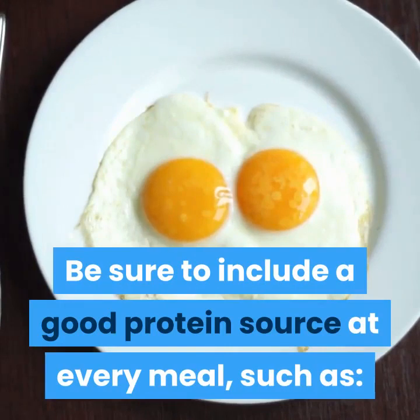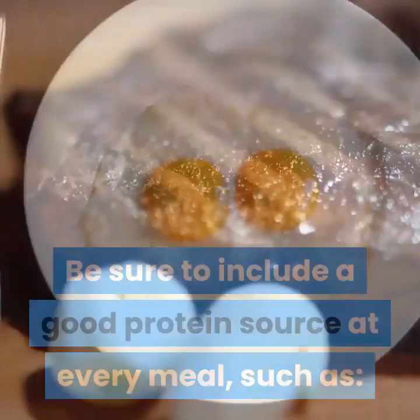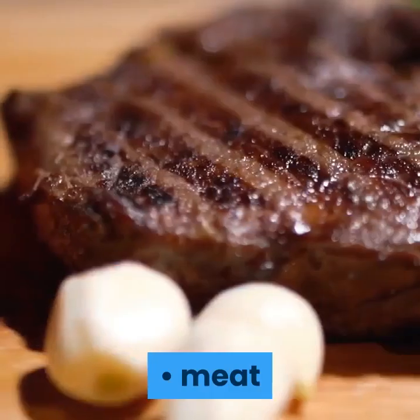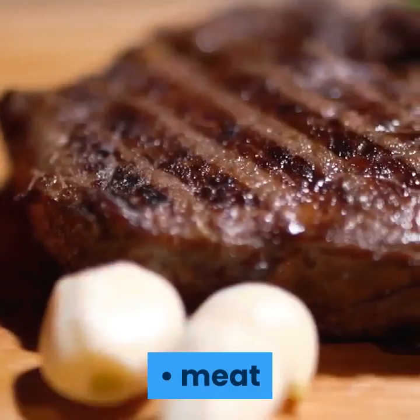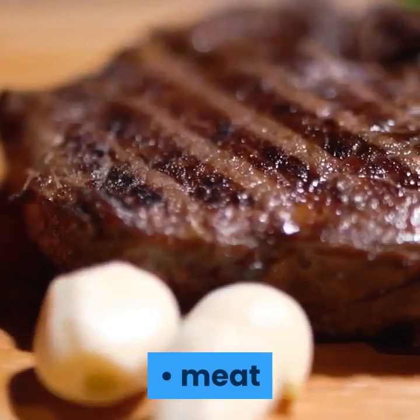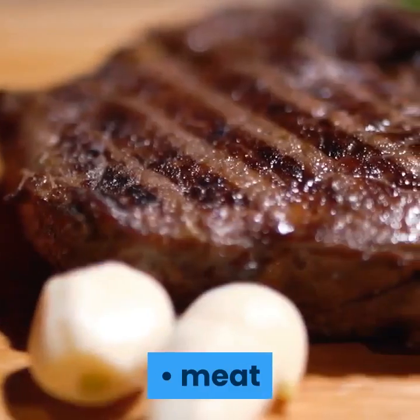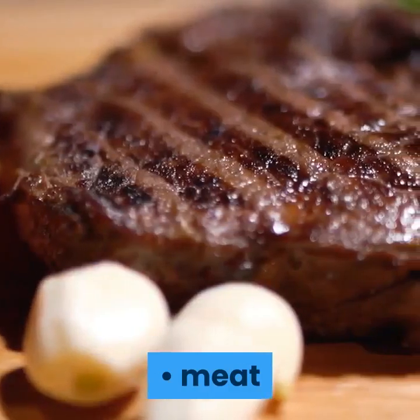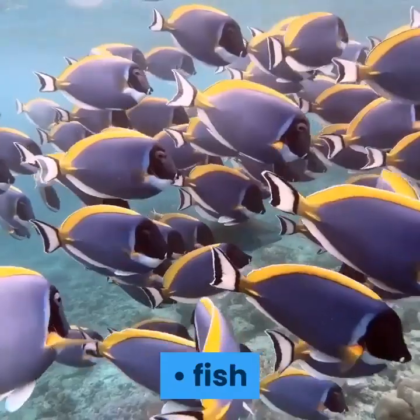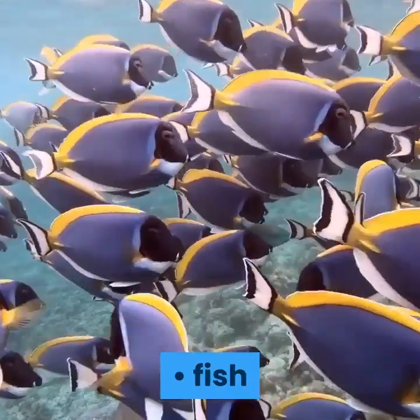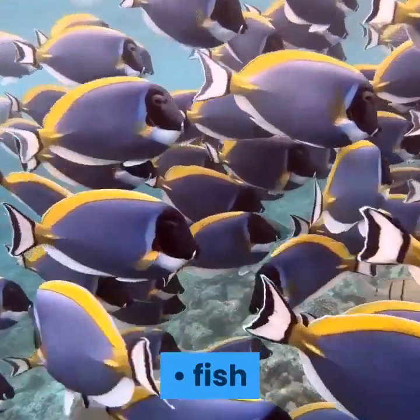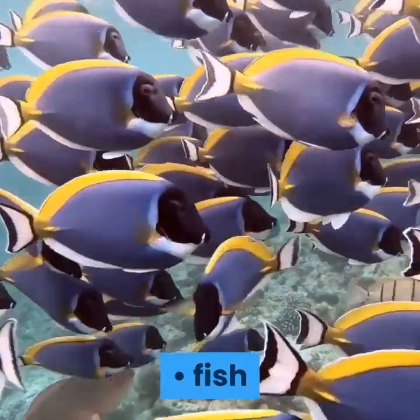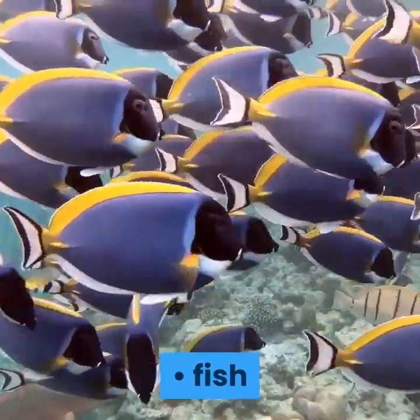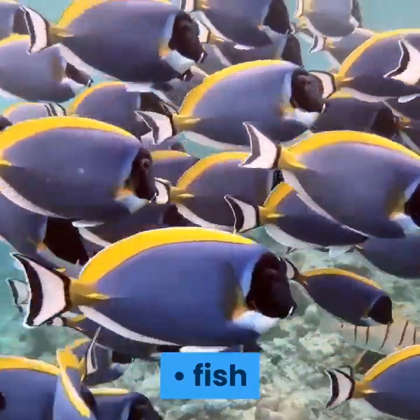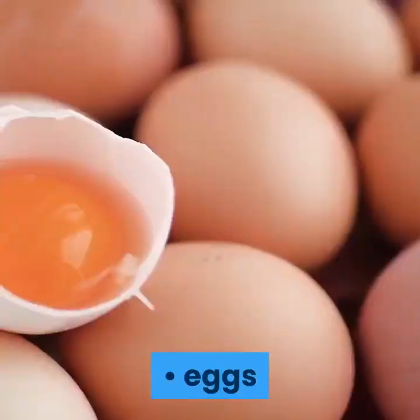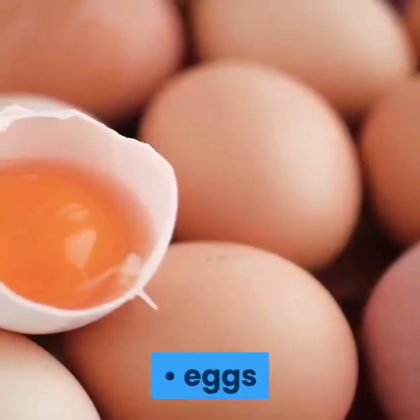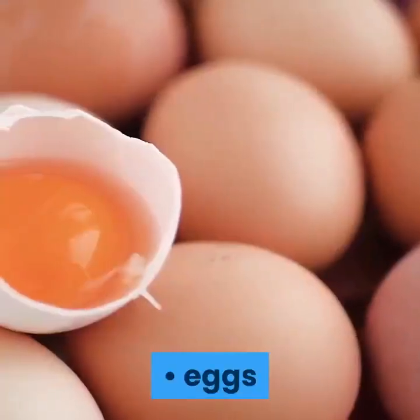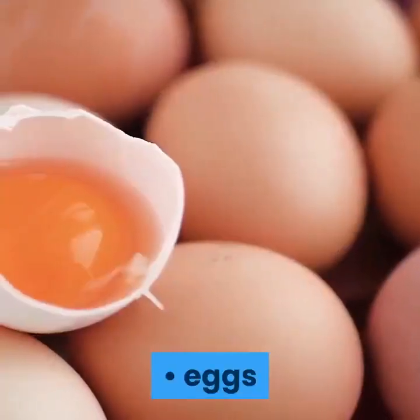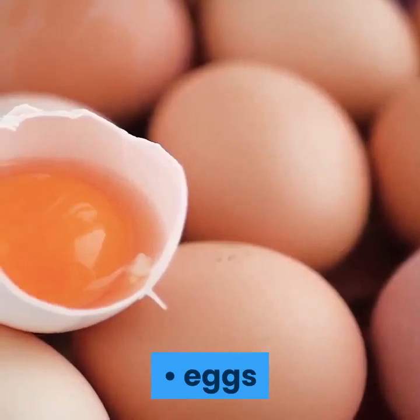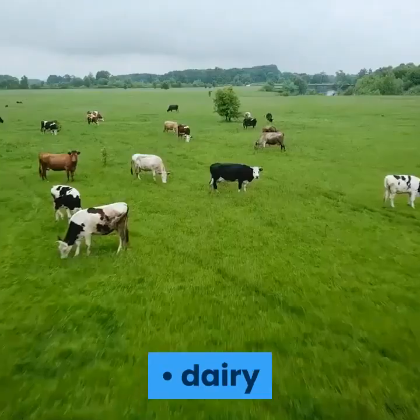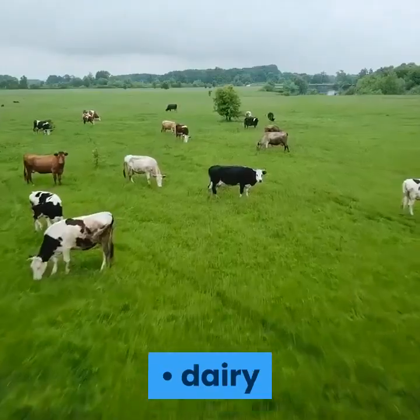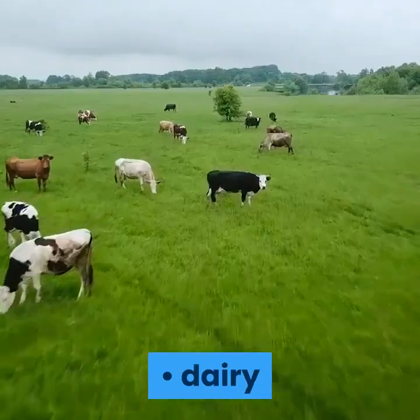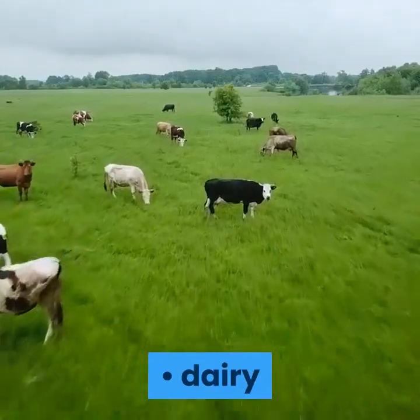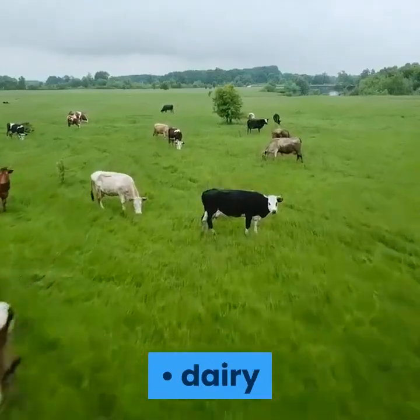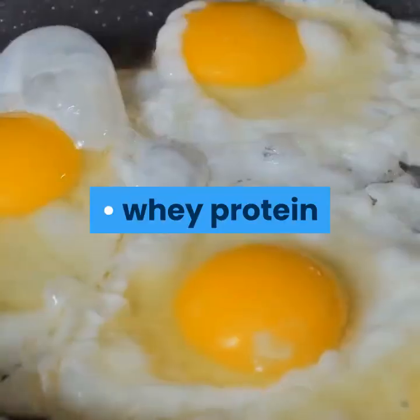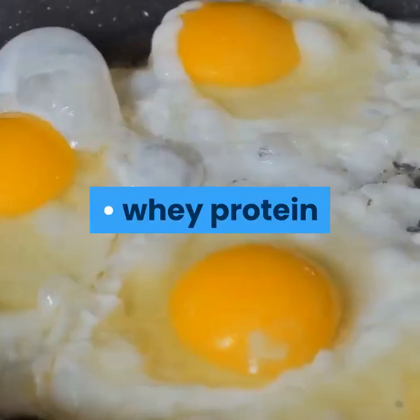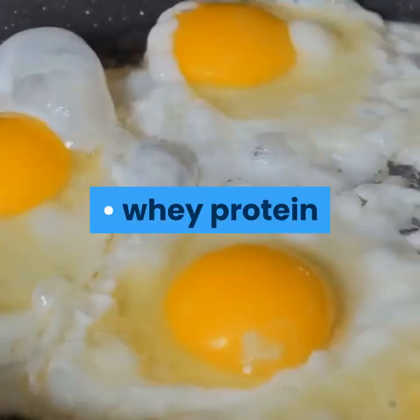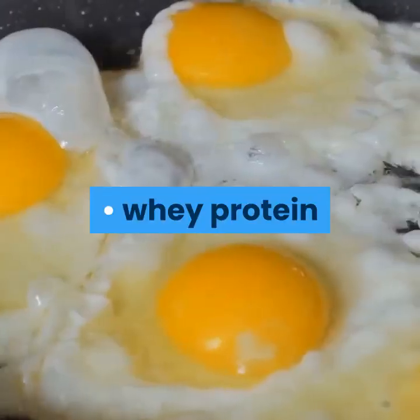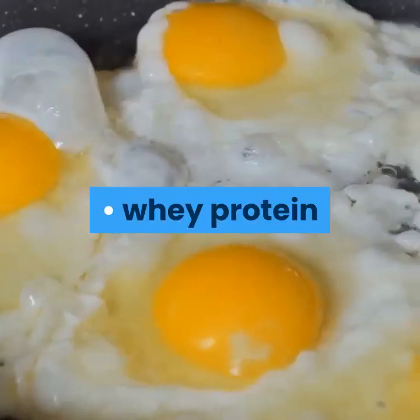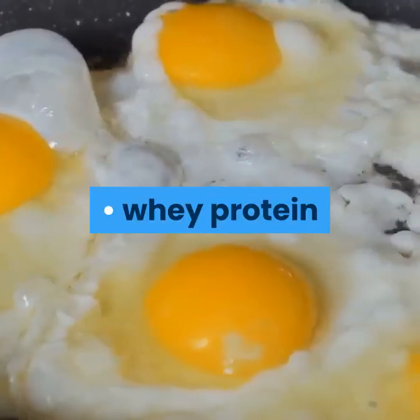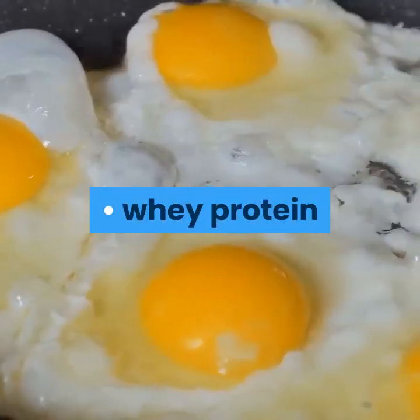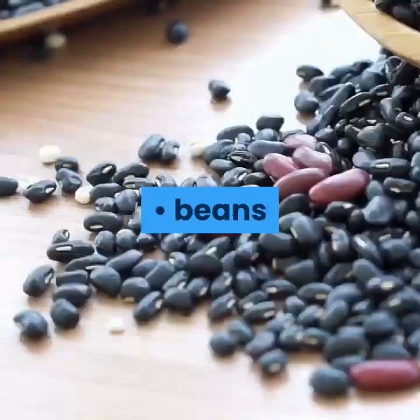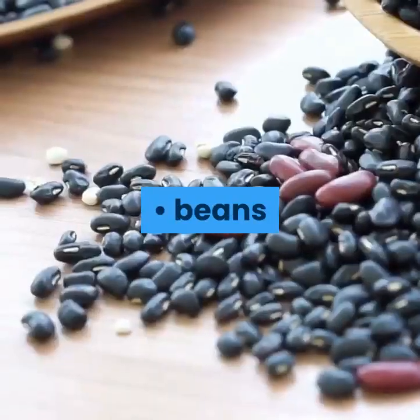Good protein sources include: meat, fish, eggs, dairy, whey protein, and beans.